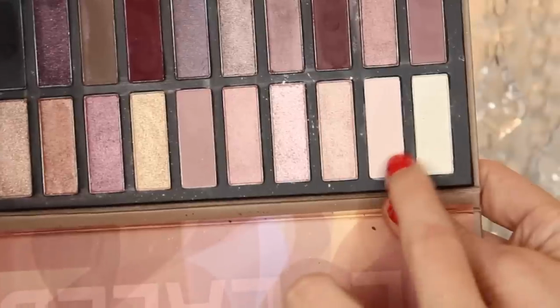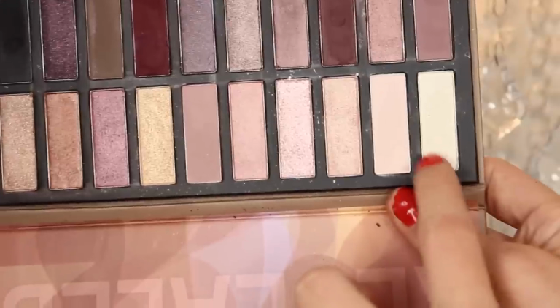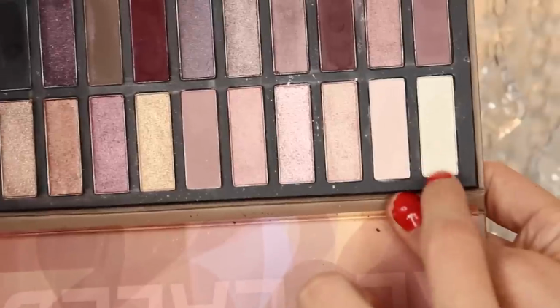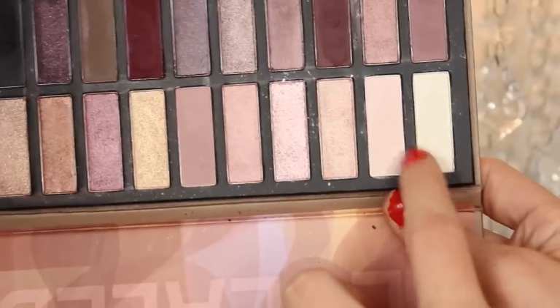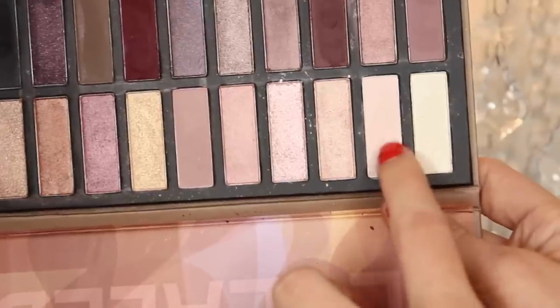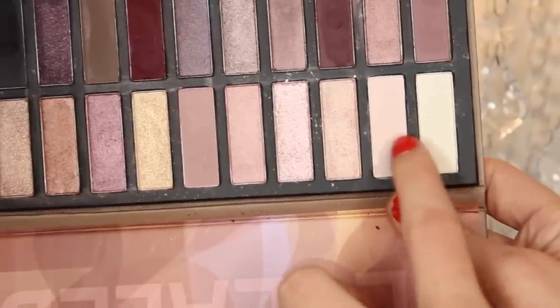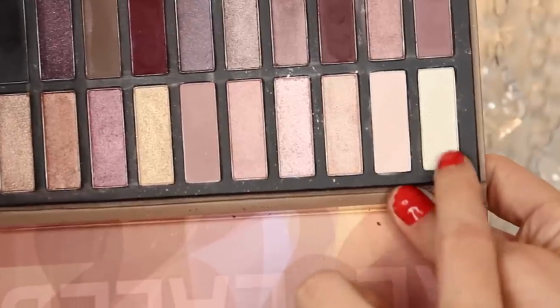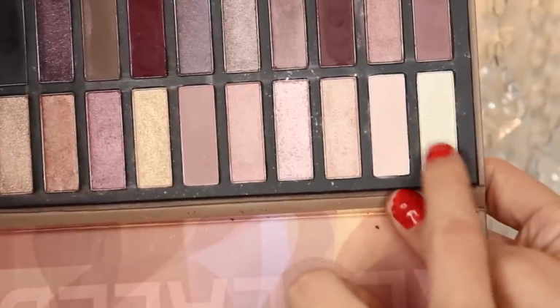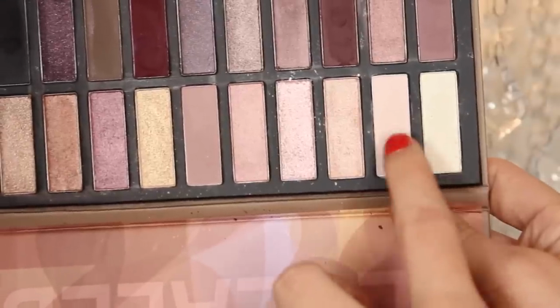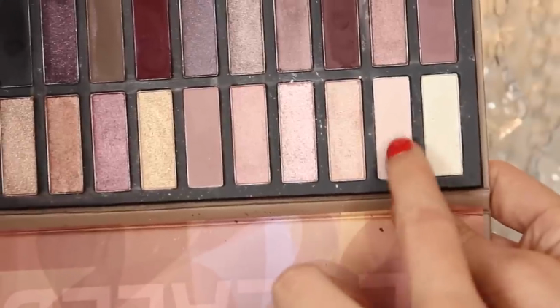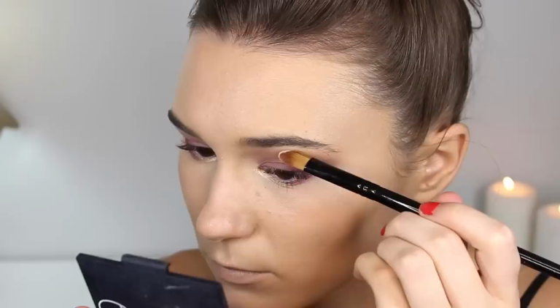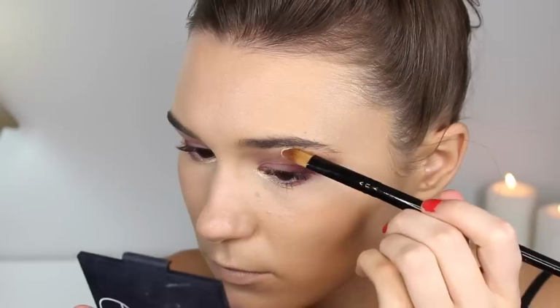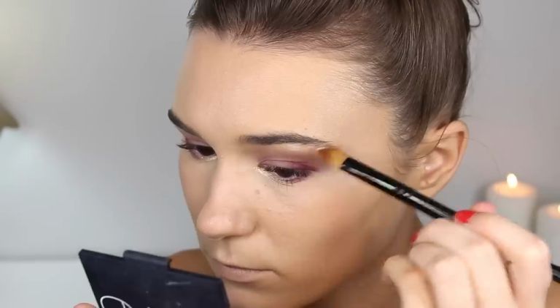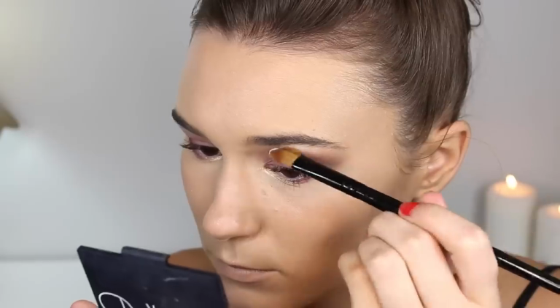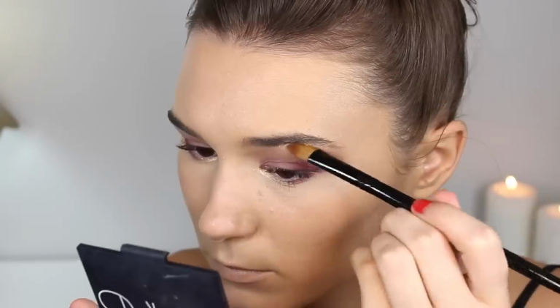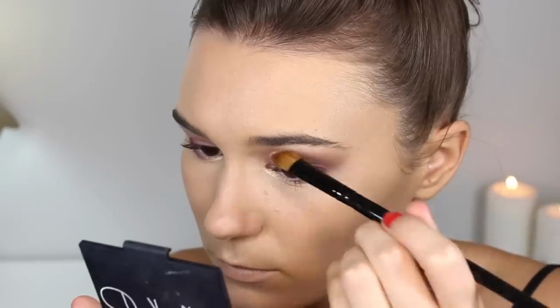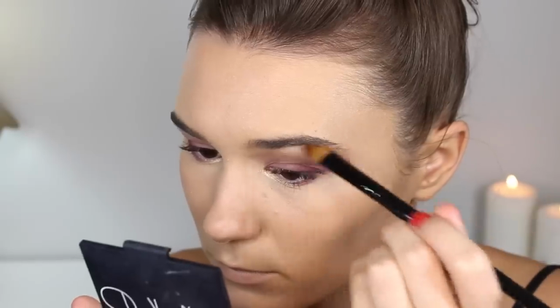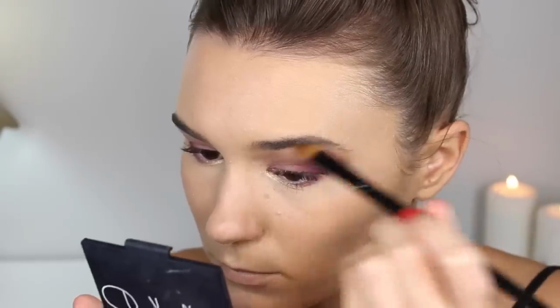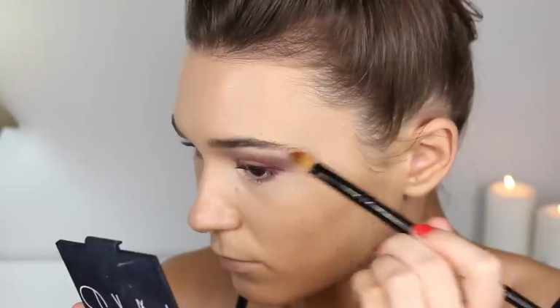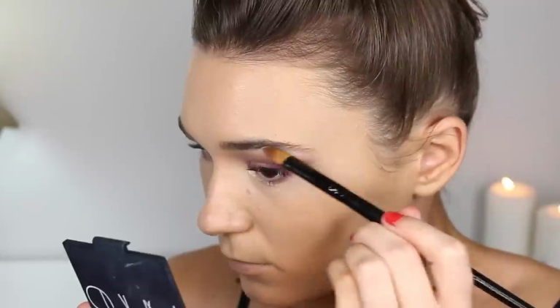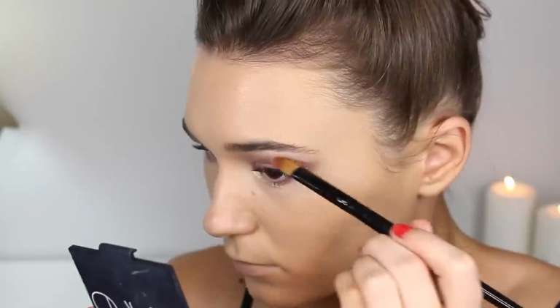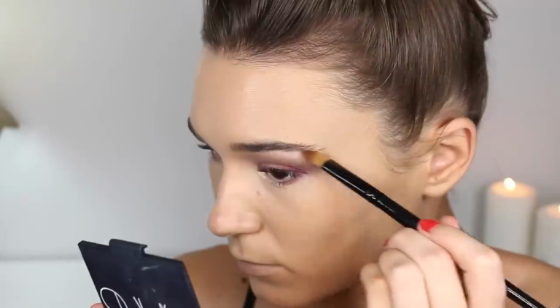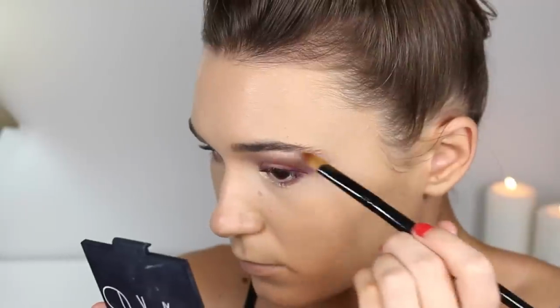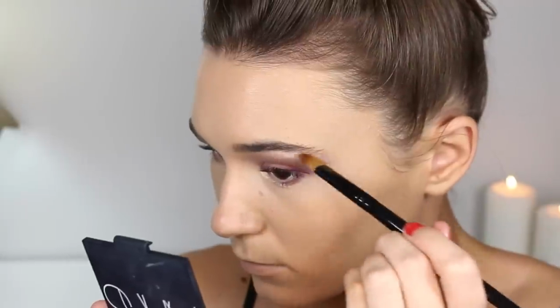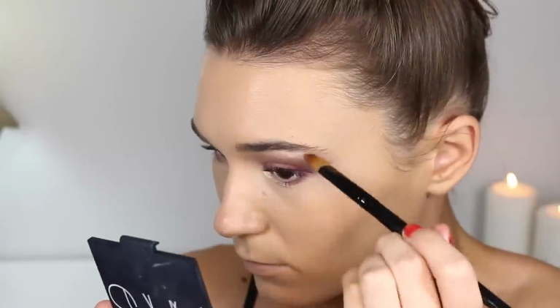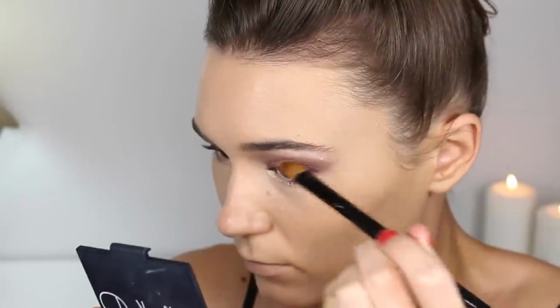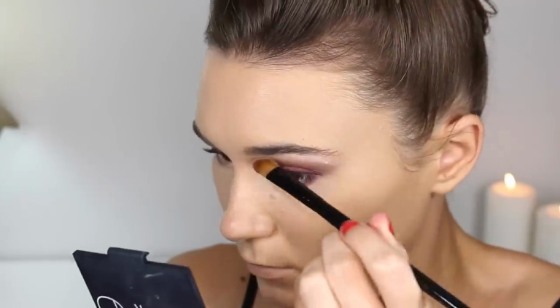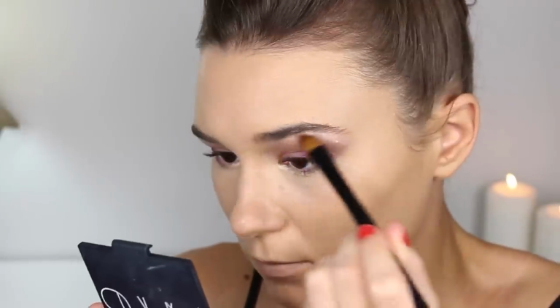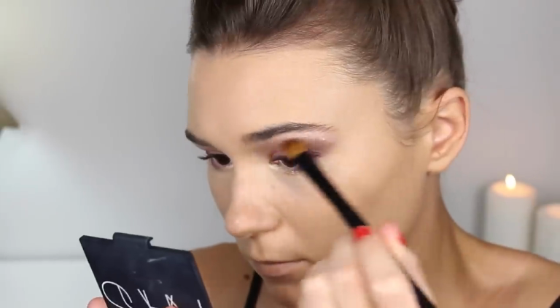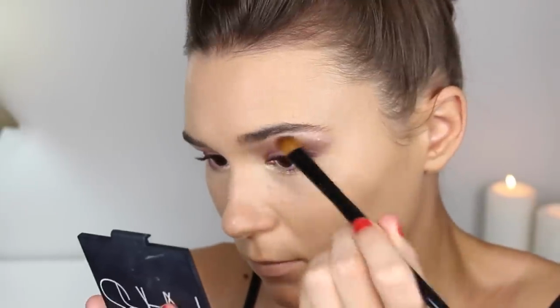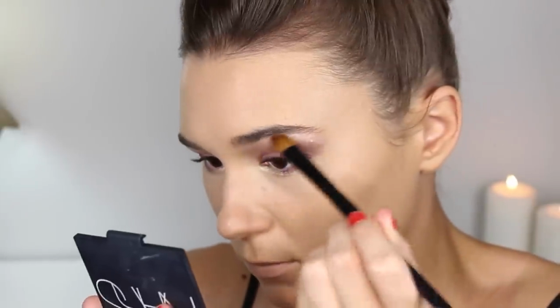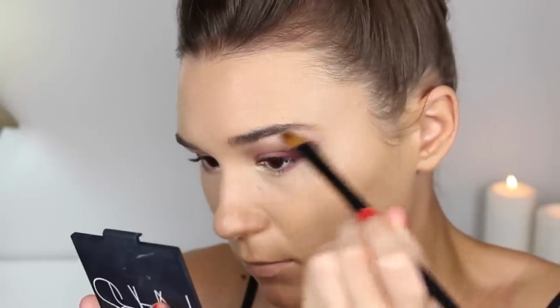Time to highlight — I'm taking these two matte highlighting shades and putting them on the top of my brow bone.